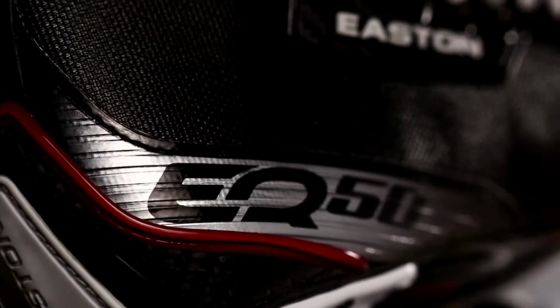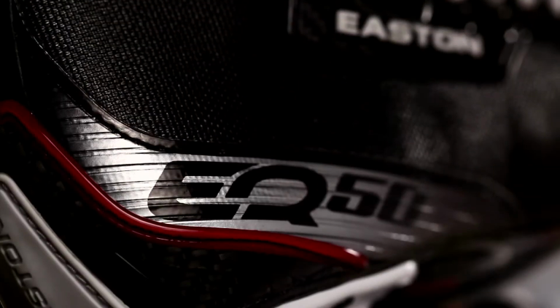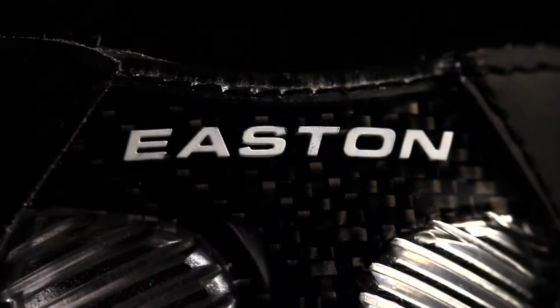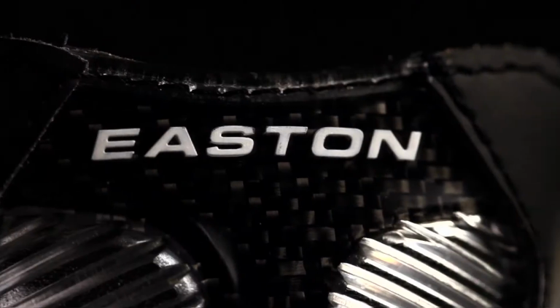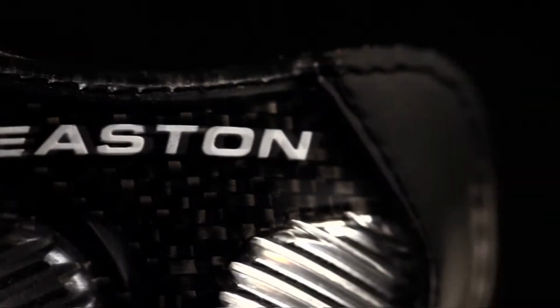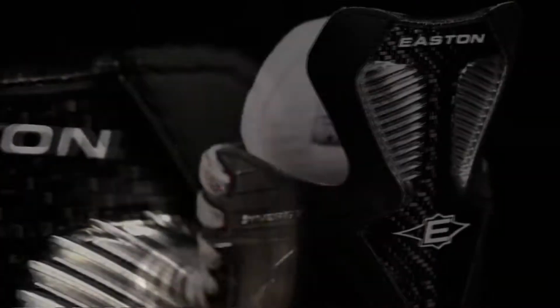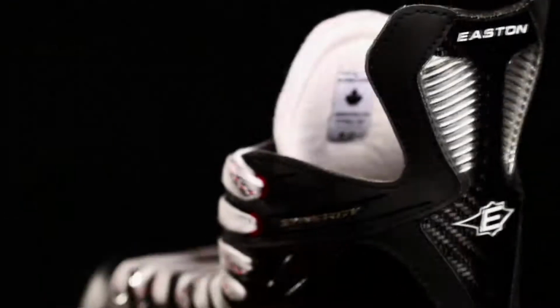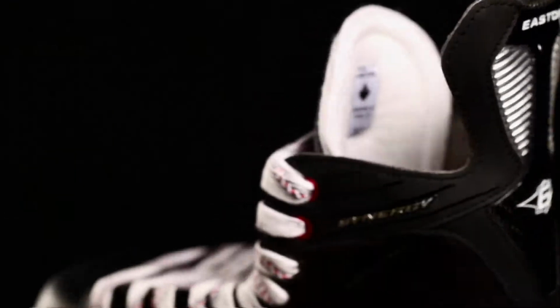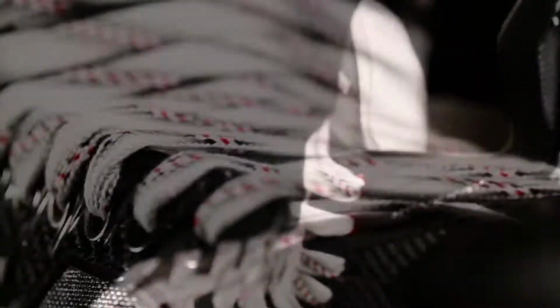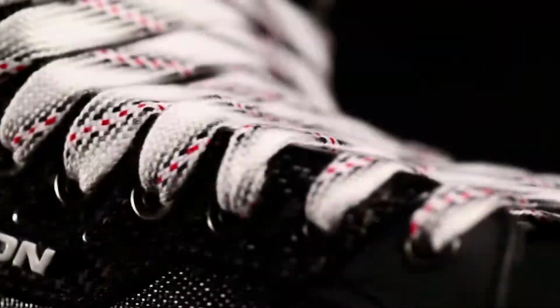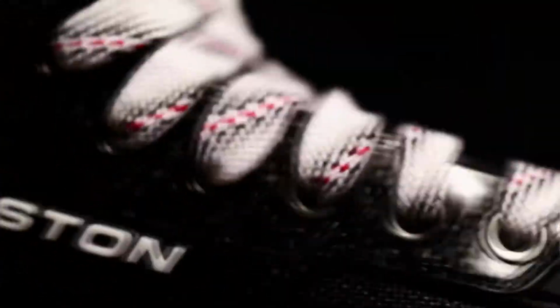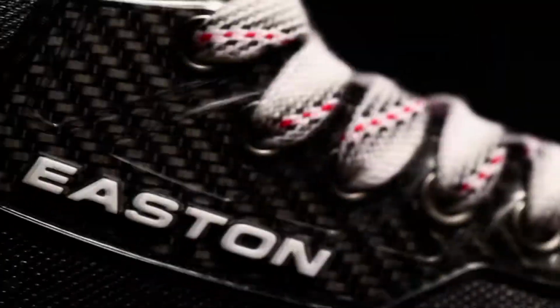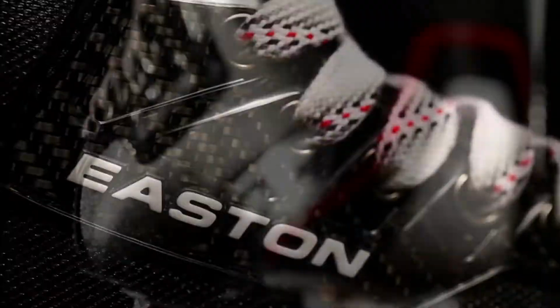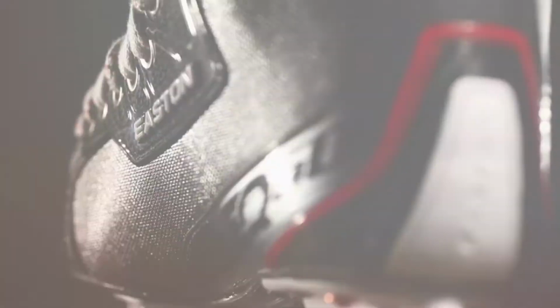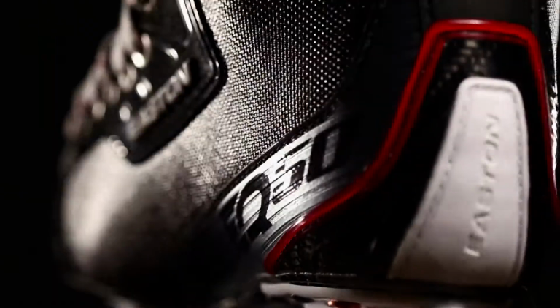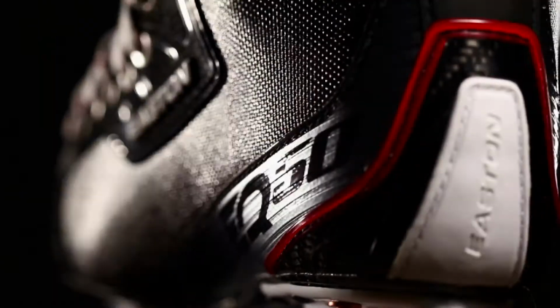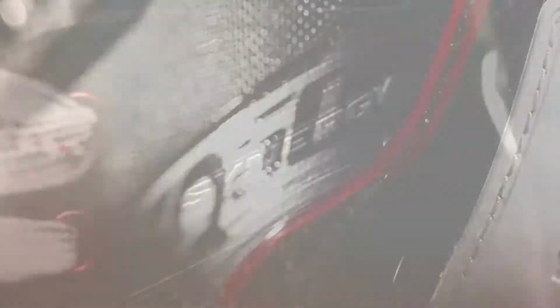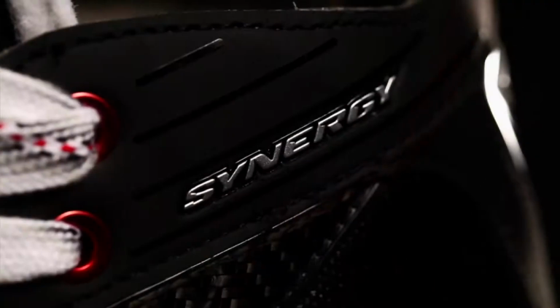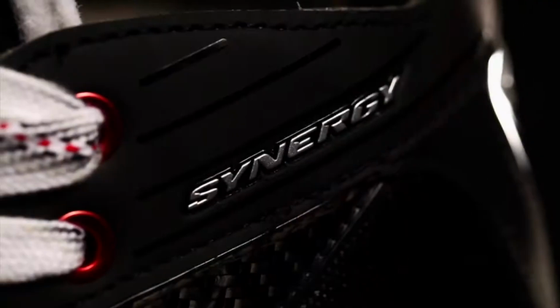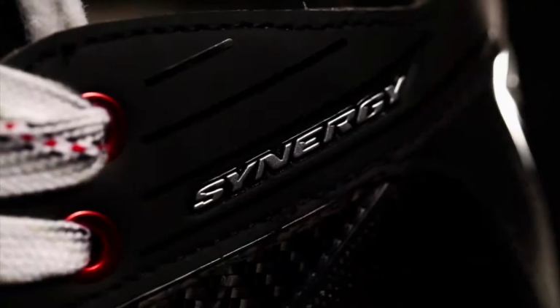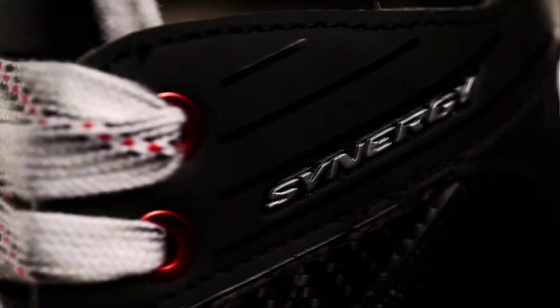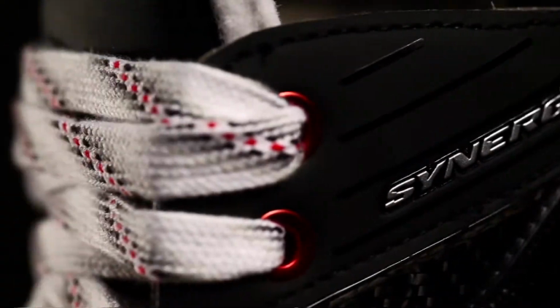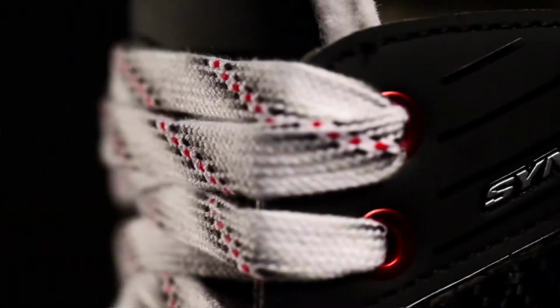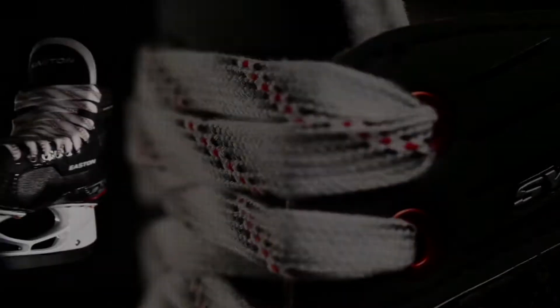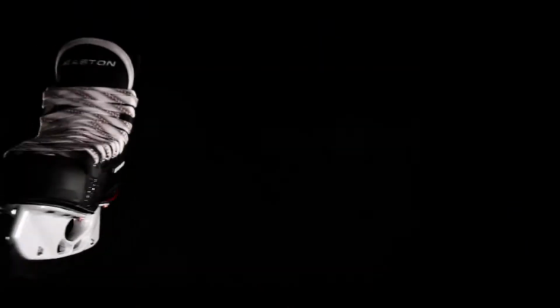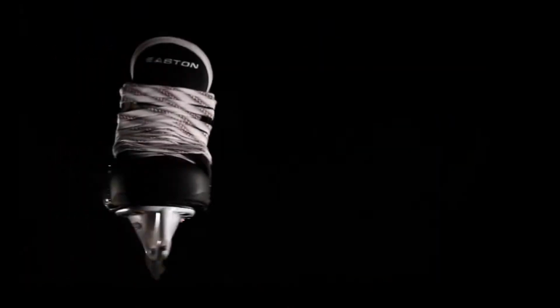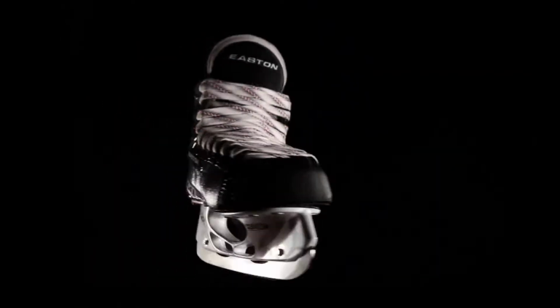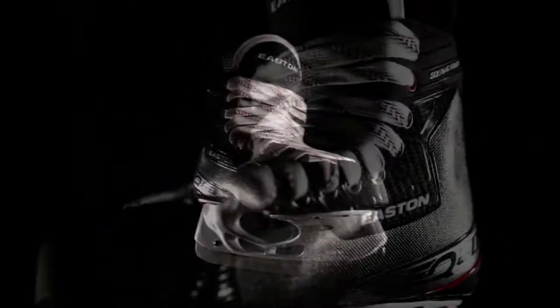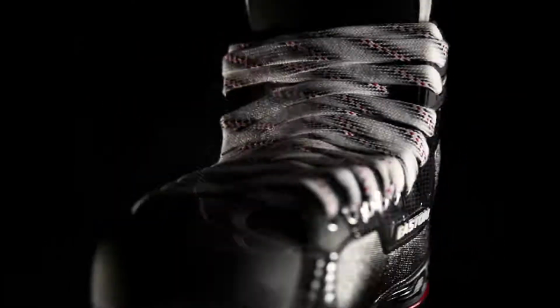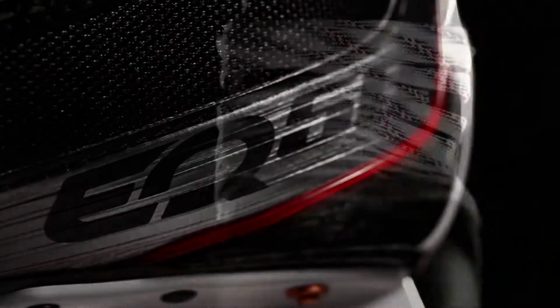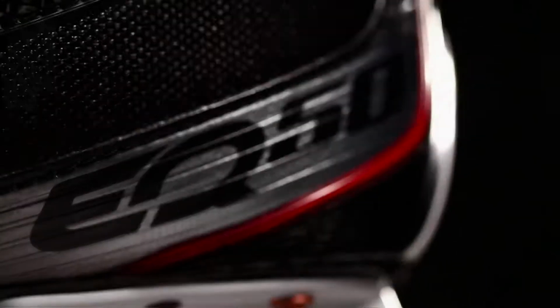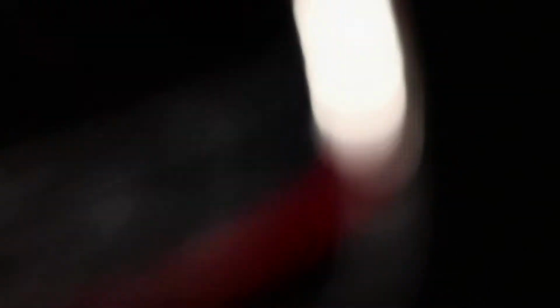Born of performance and customized fit, the Synergy EQ50 is the next generation of skate technology.